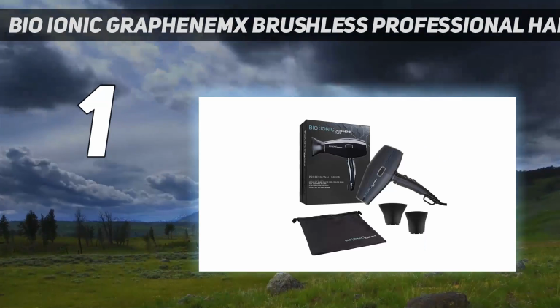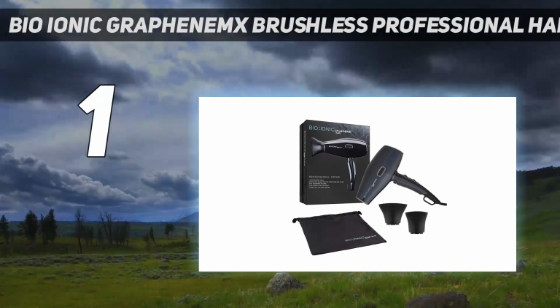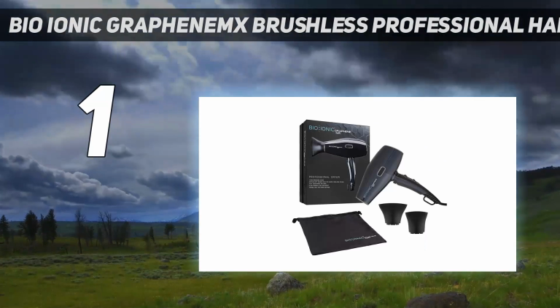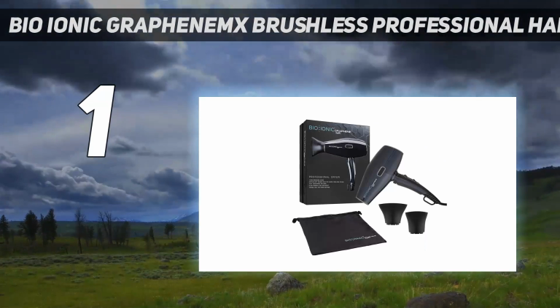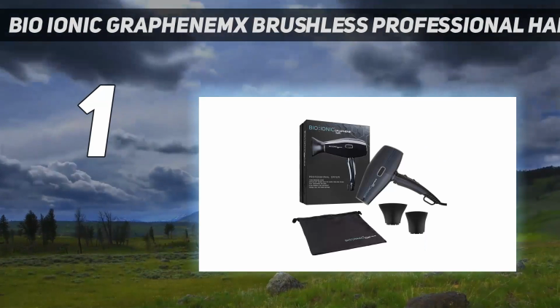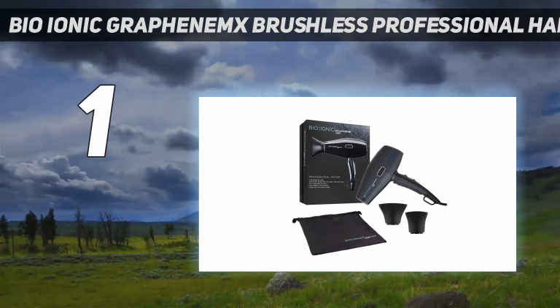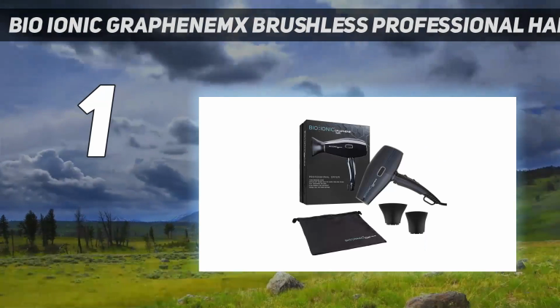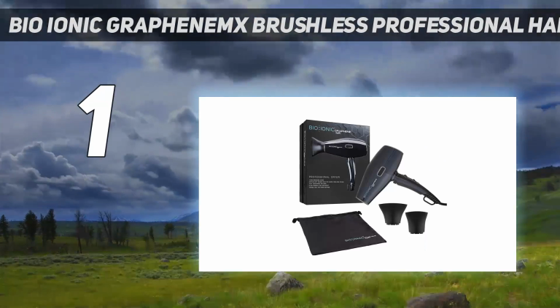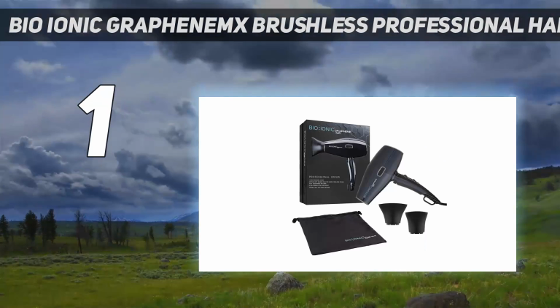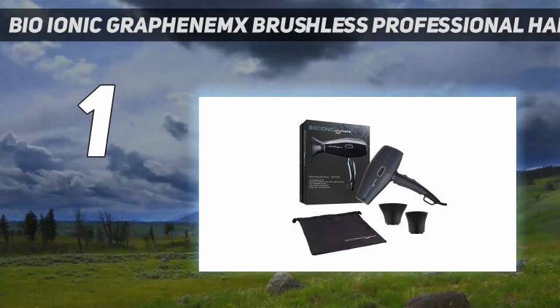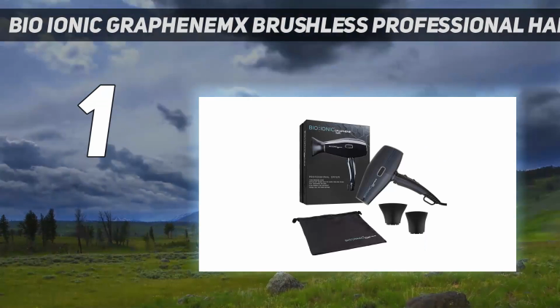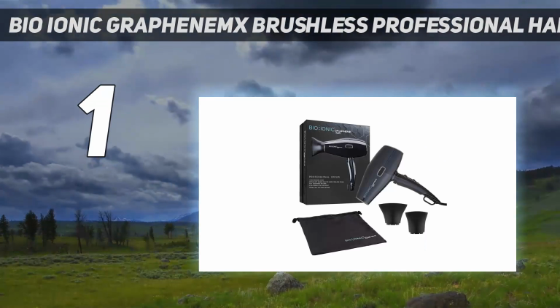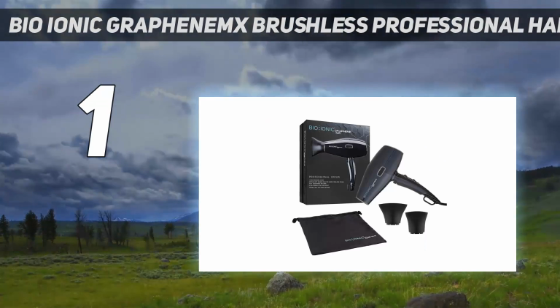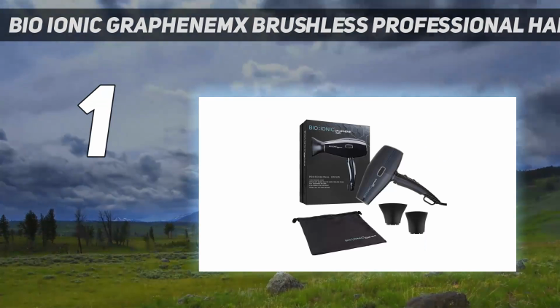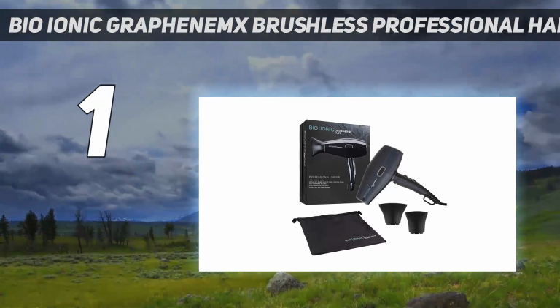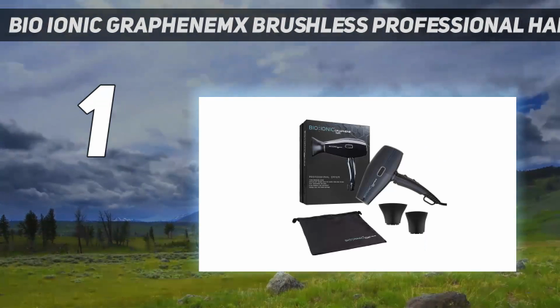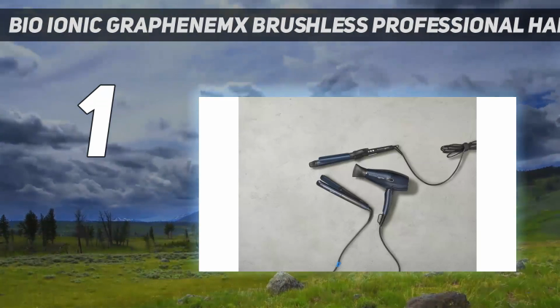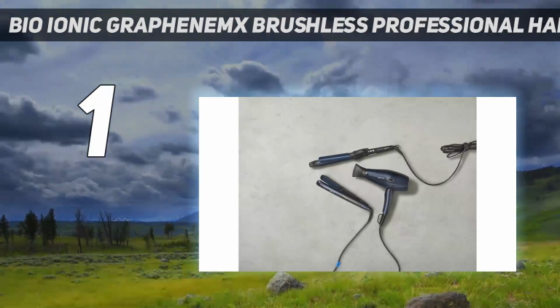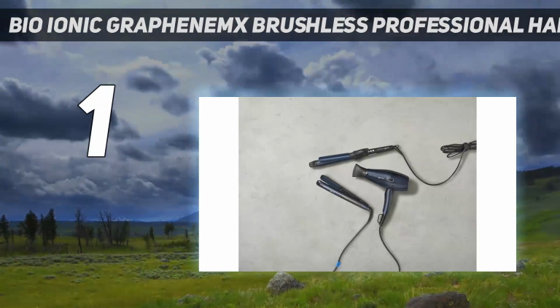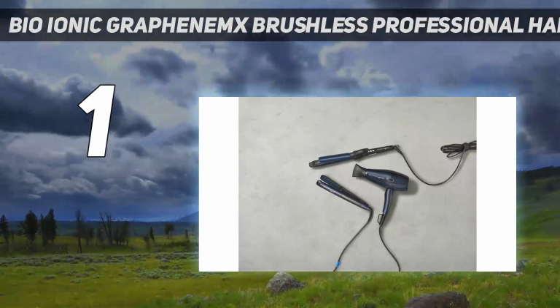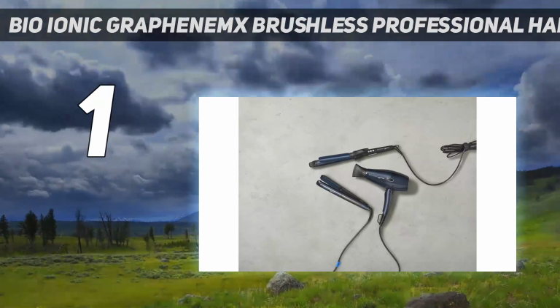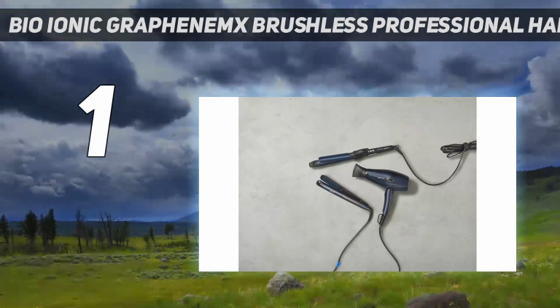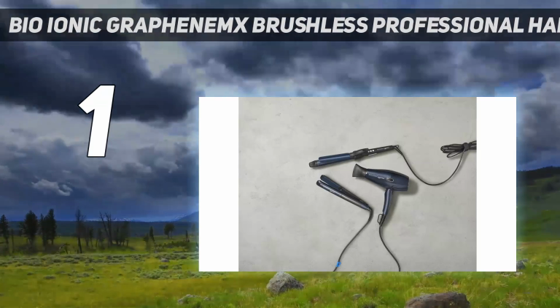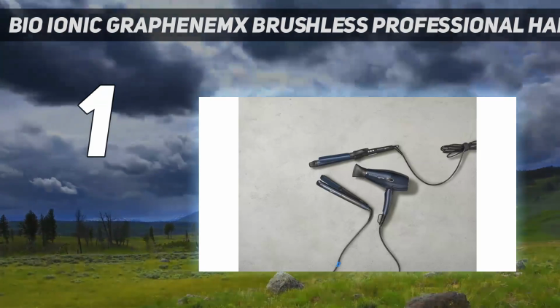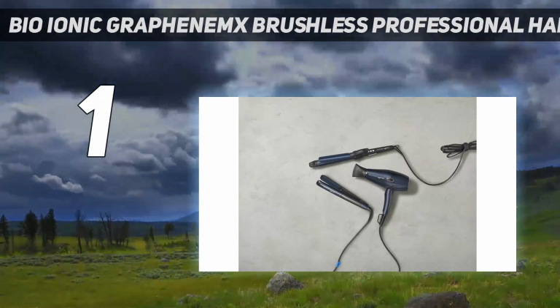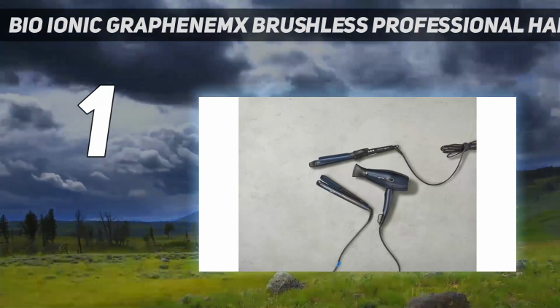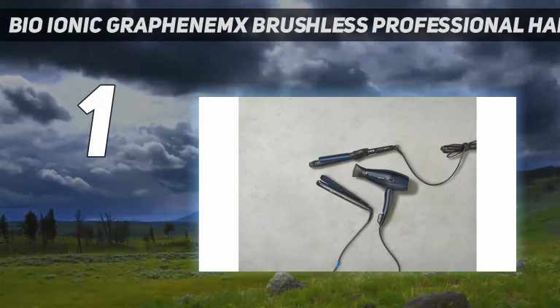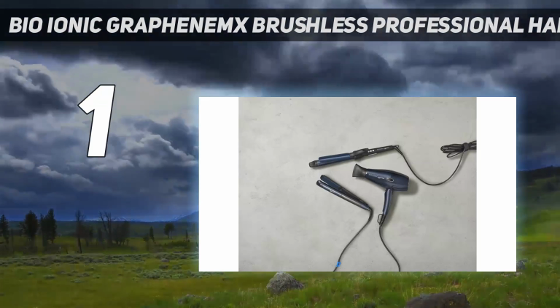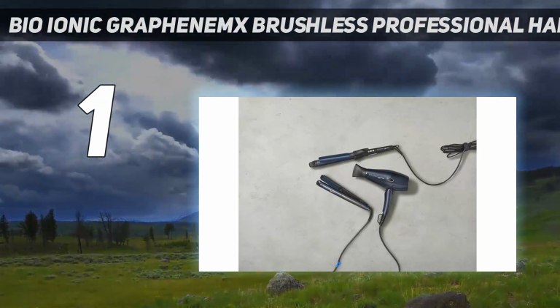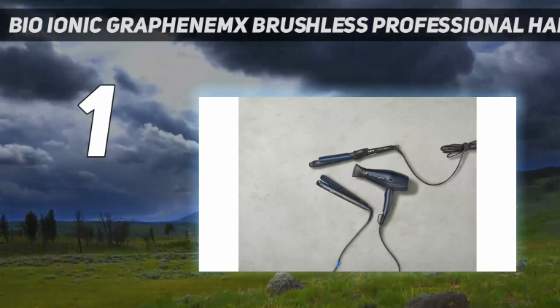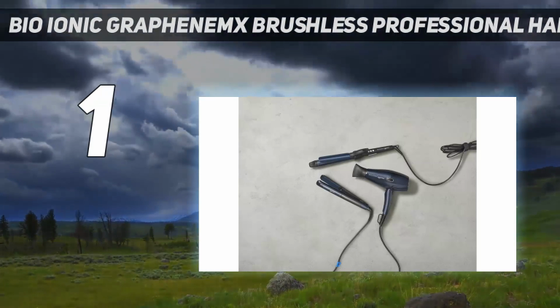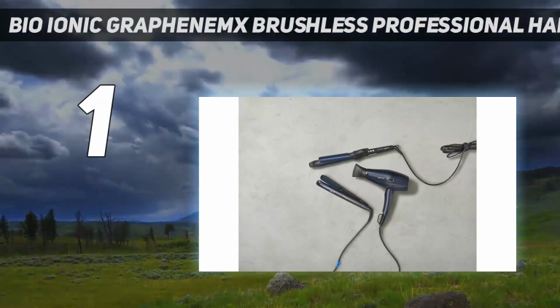Two others commented: "I like that it has three temperatures," and "it worked really well."